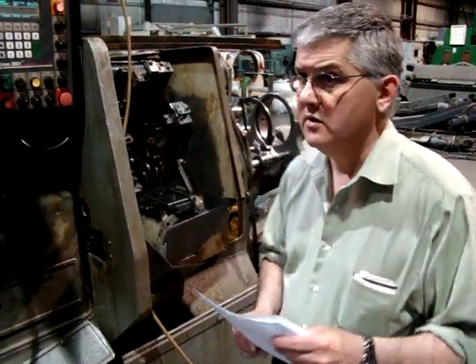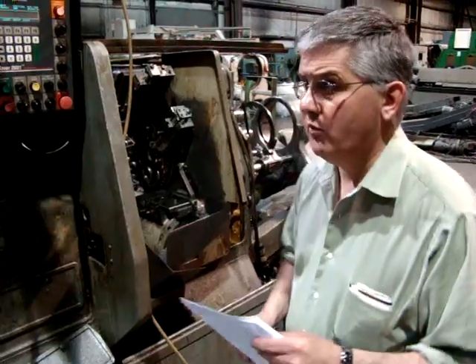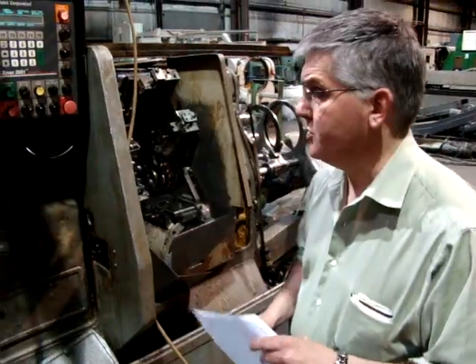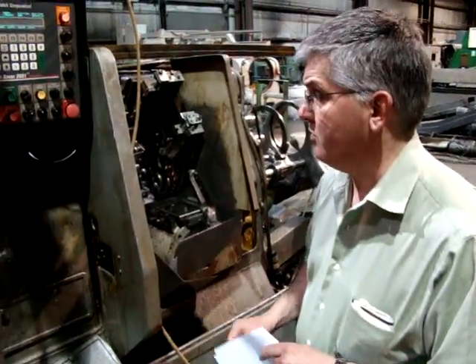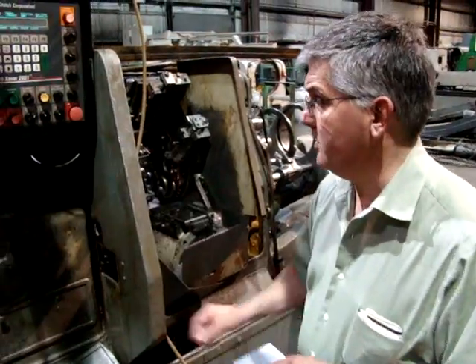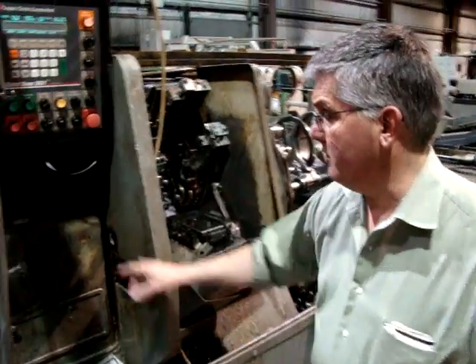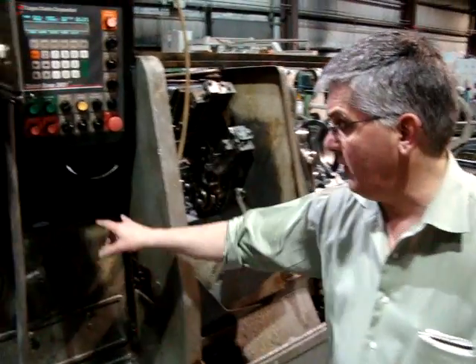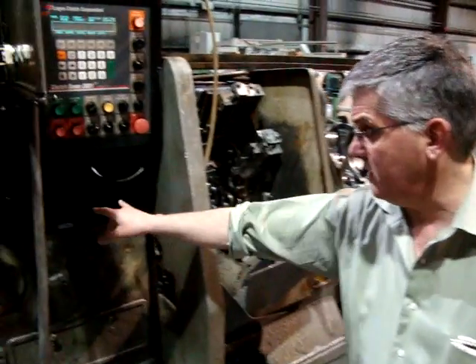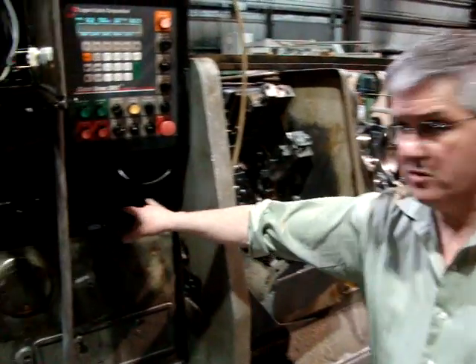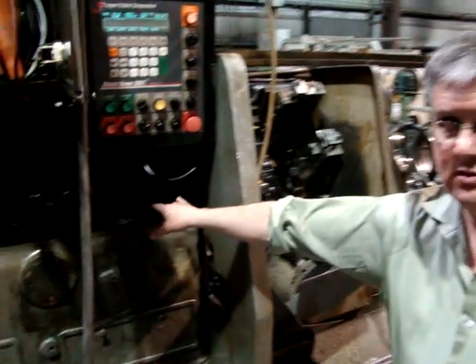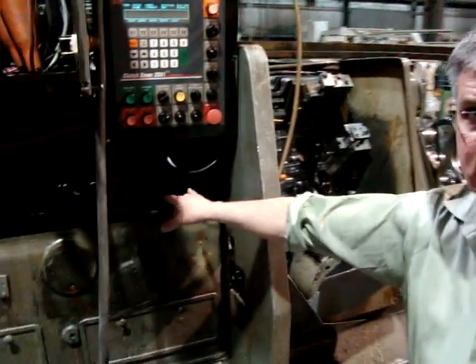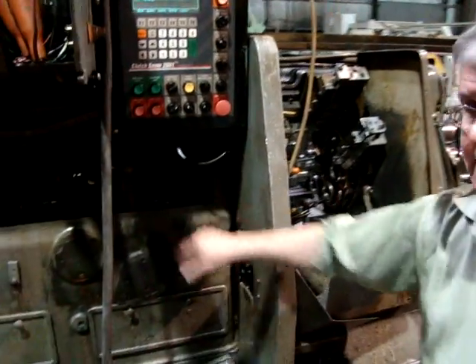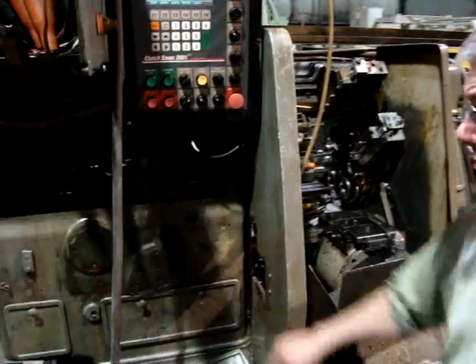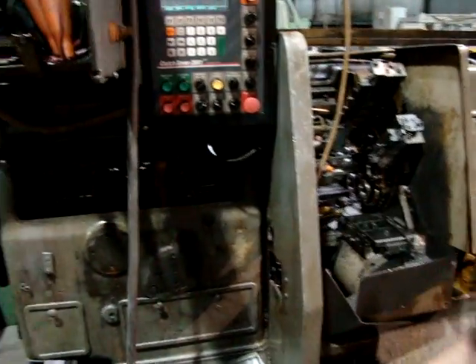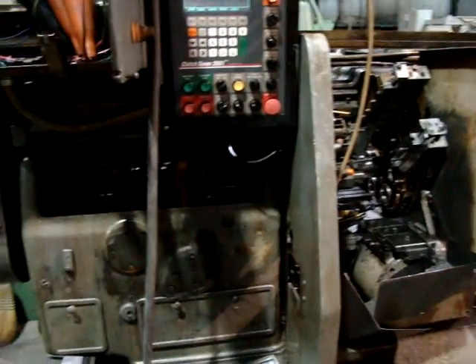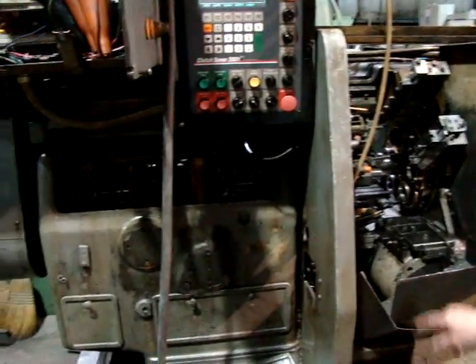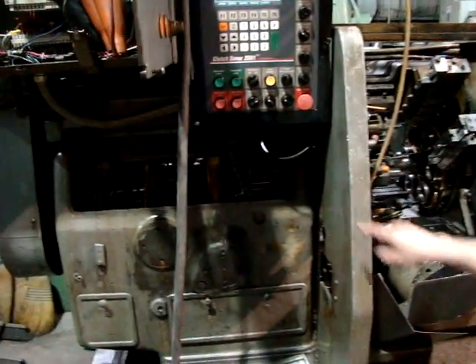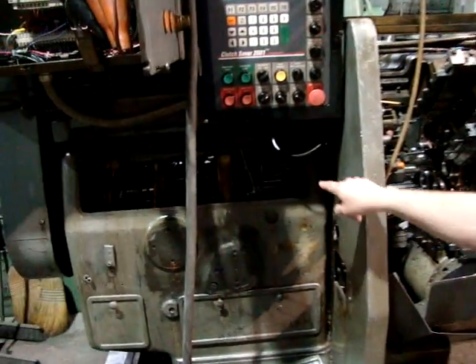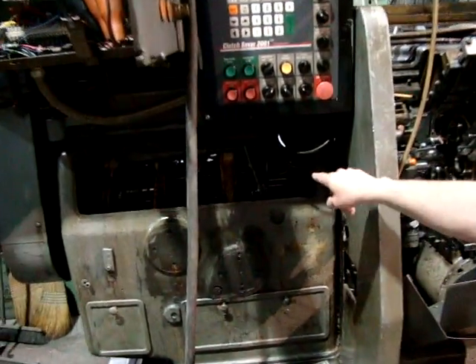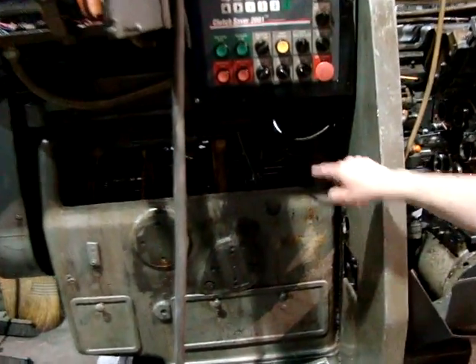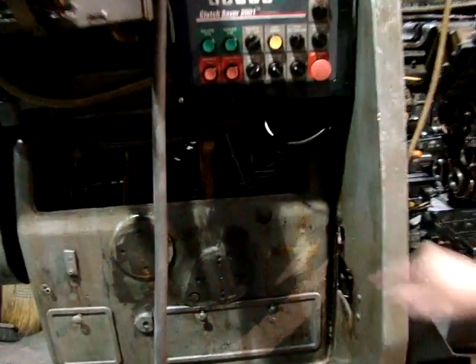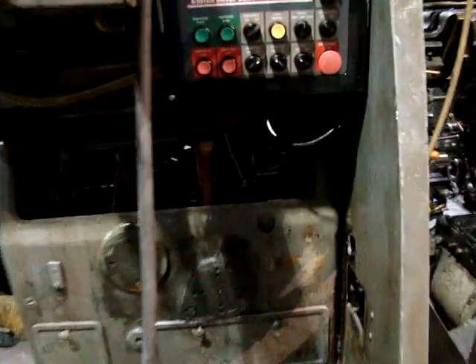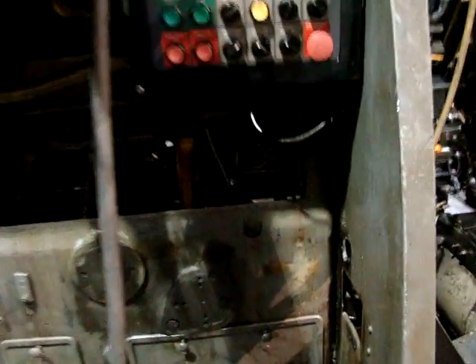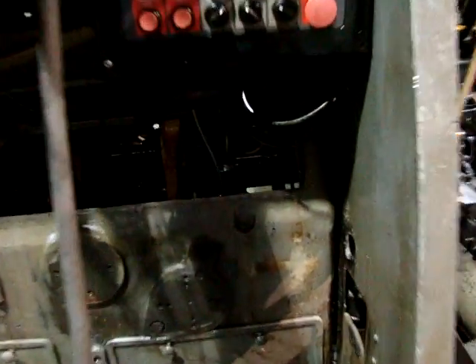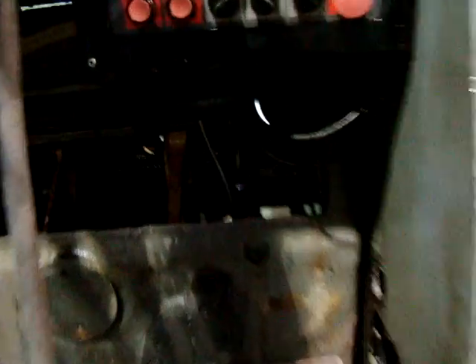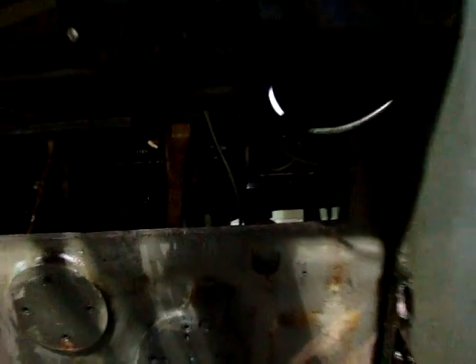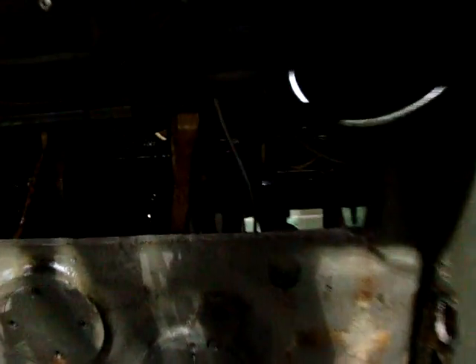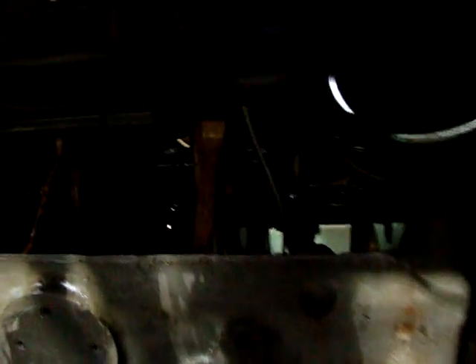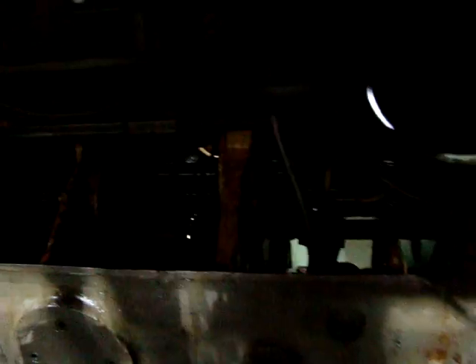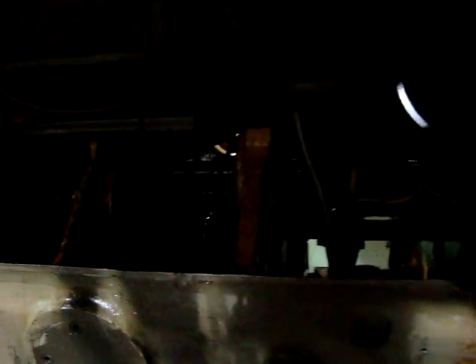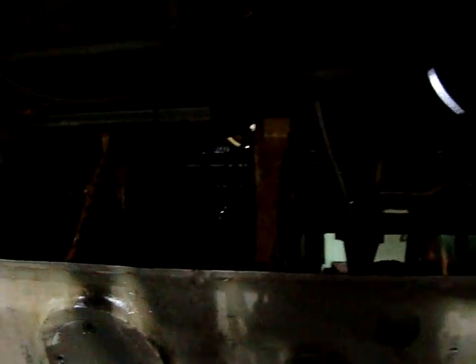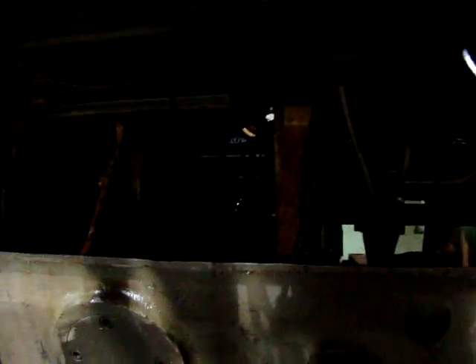Watch it run — you may want to see it run. Show the clutches, show this index gear.